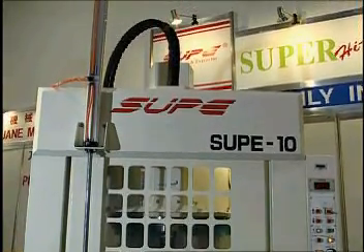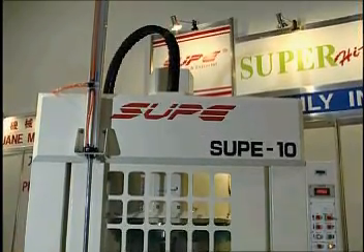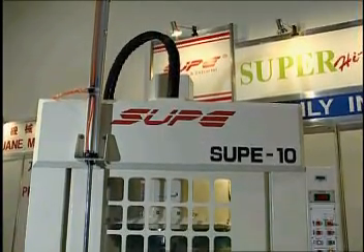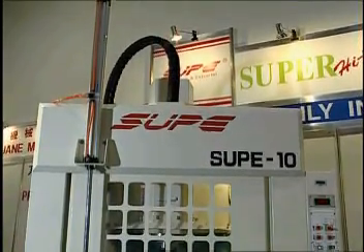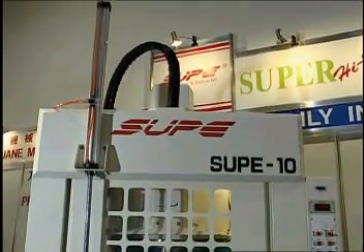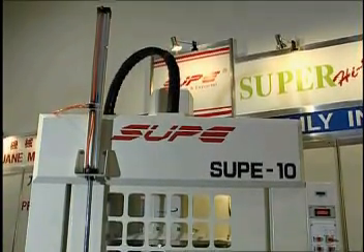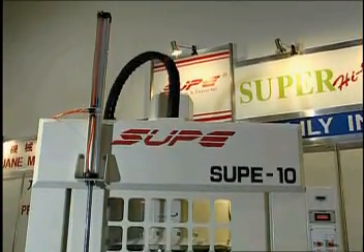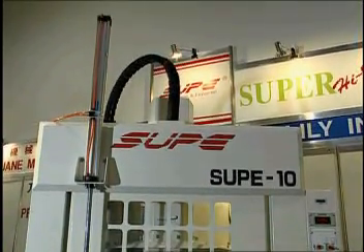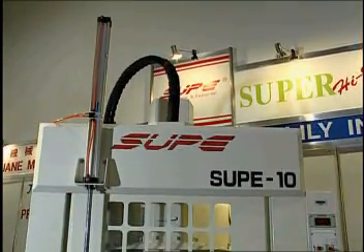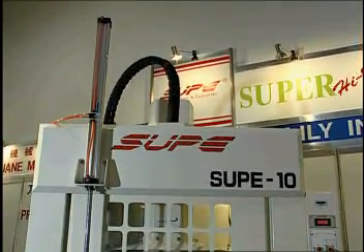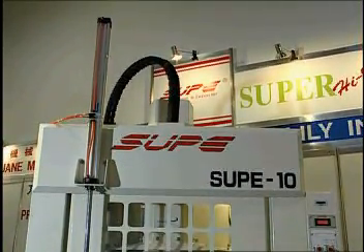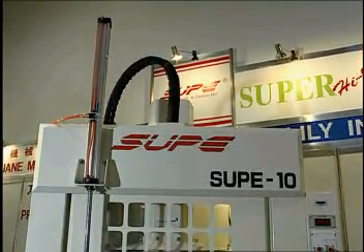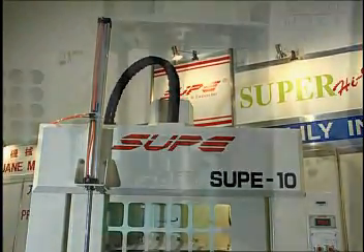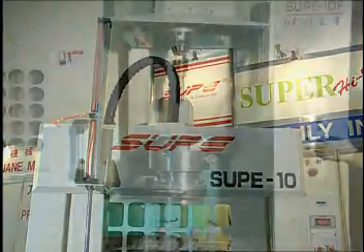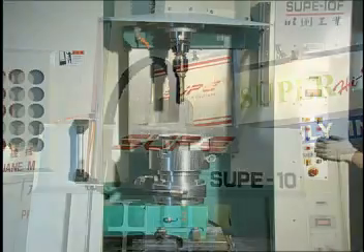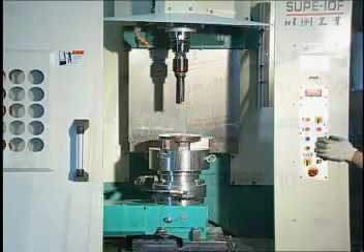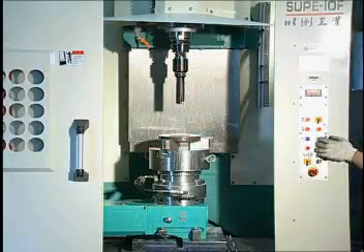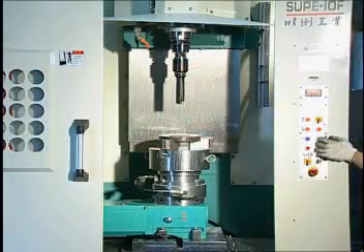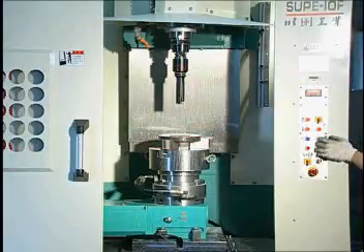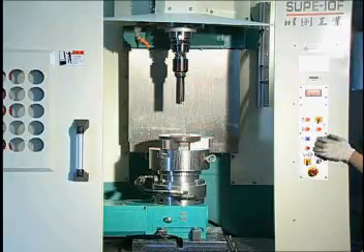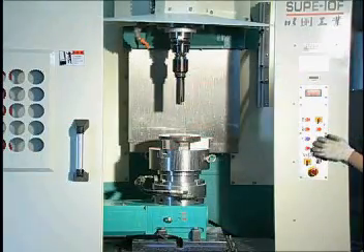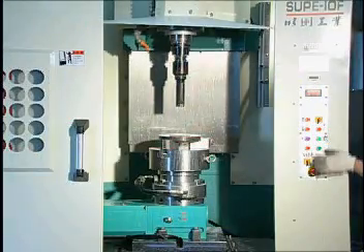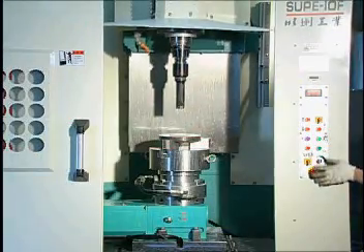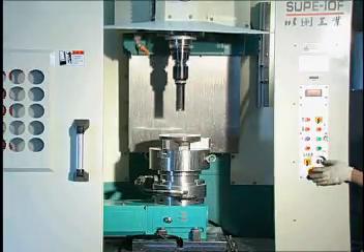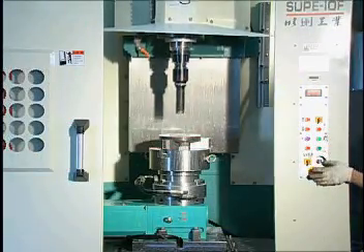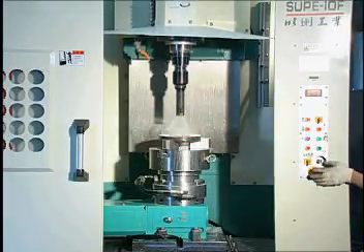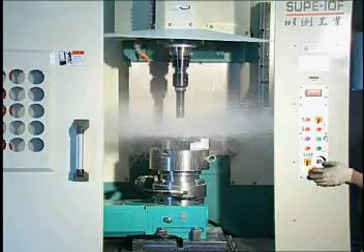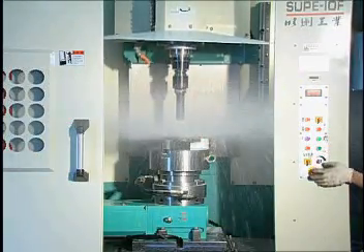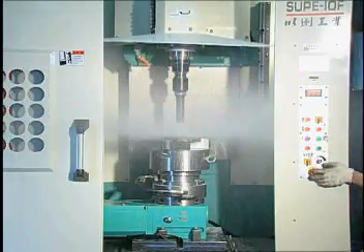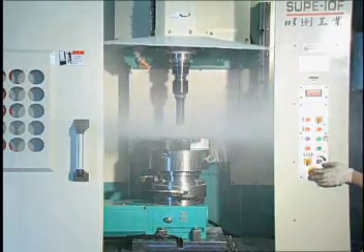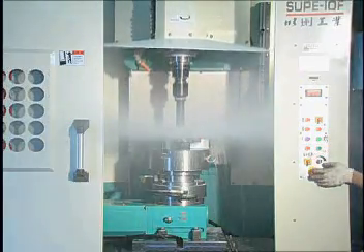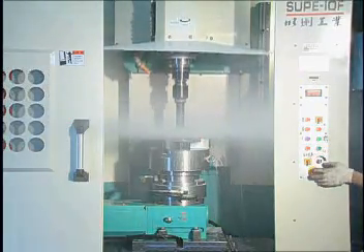CNC turning increases productivity, reduces costs, and increases profits.